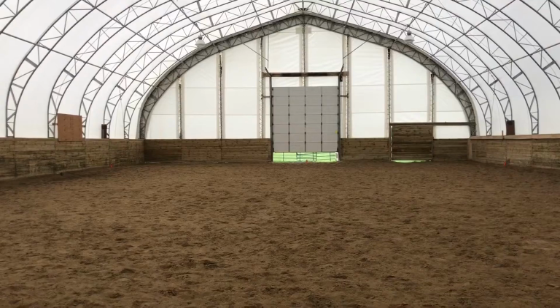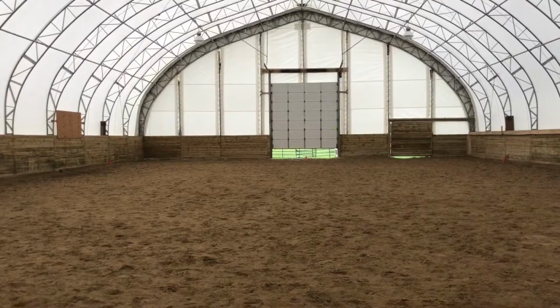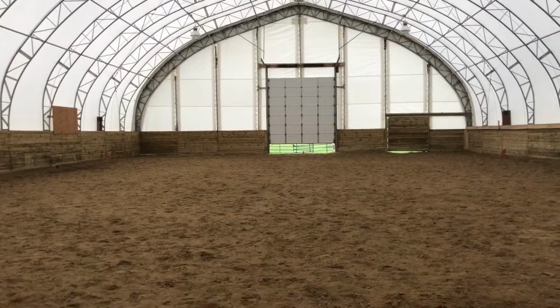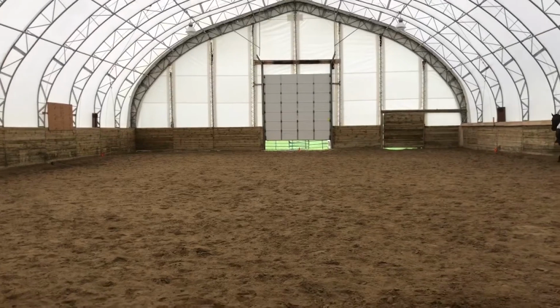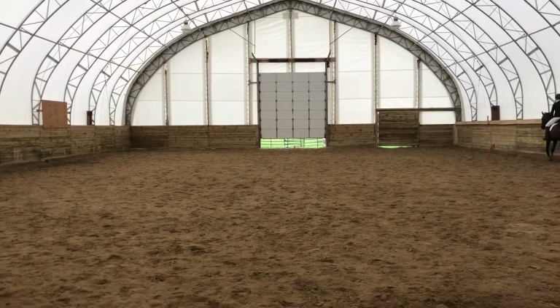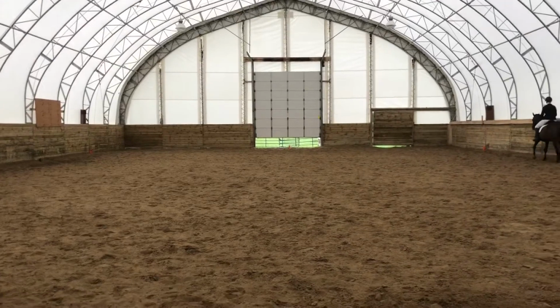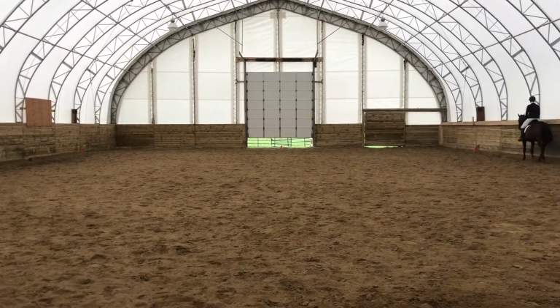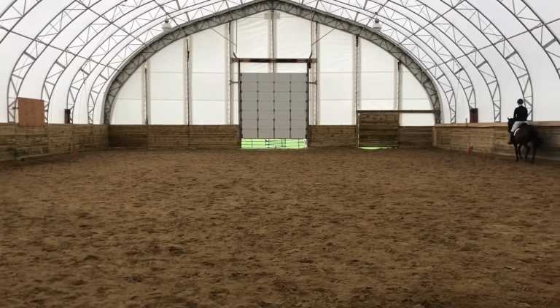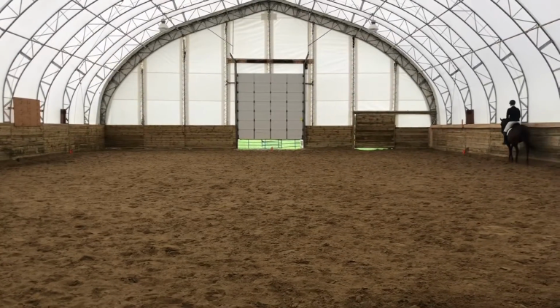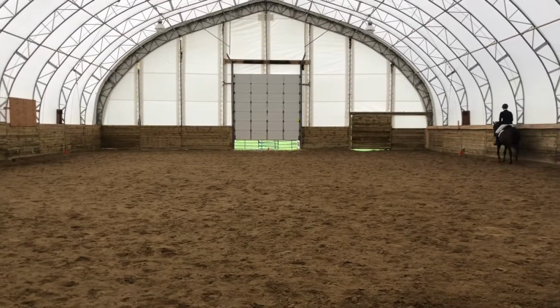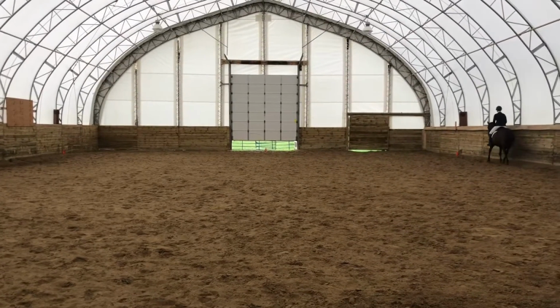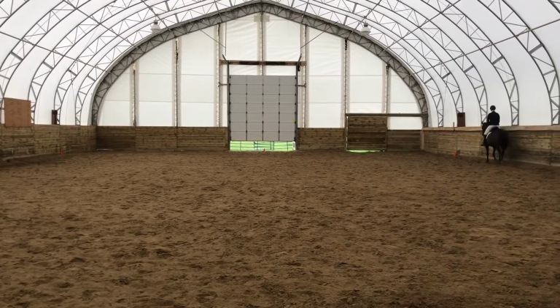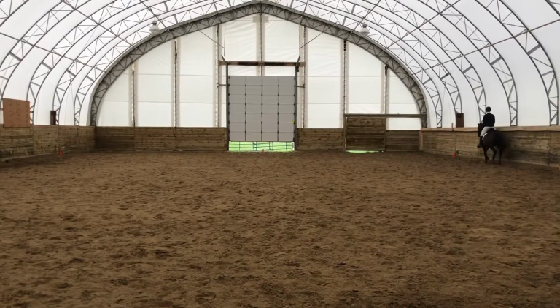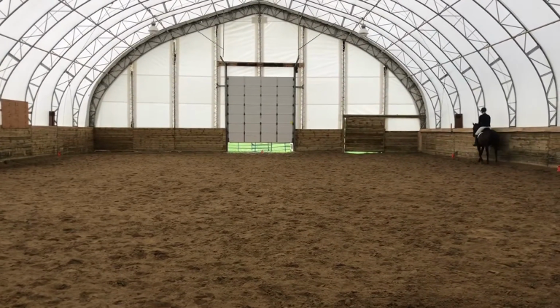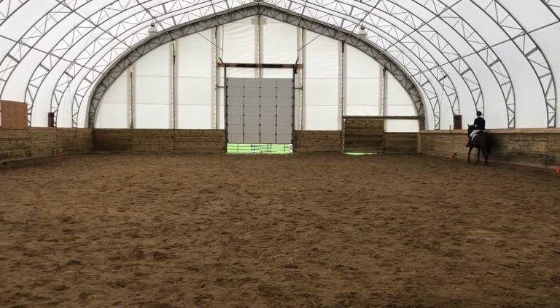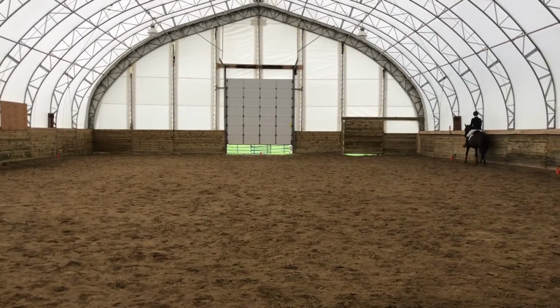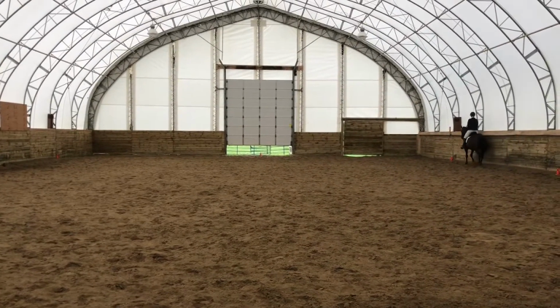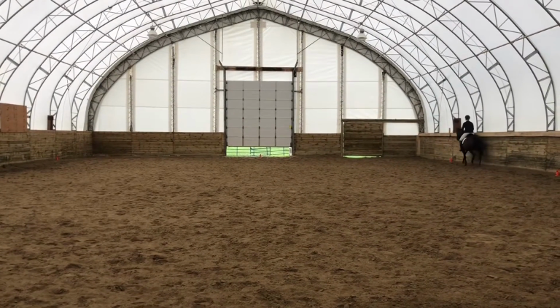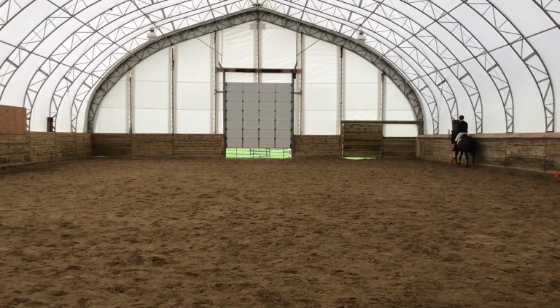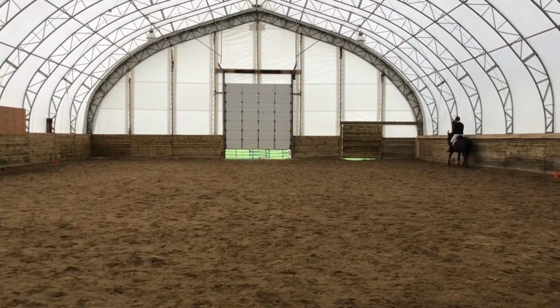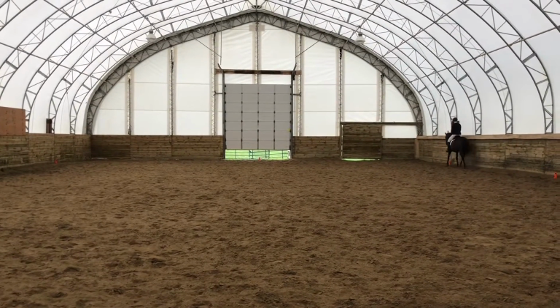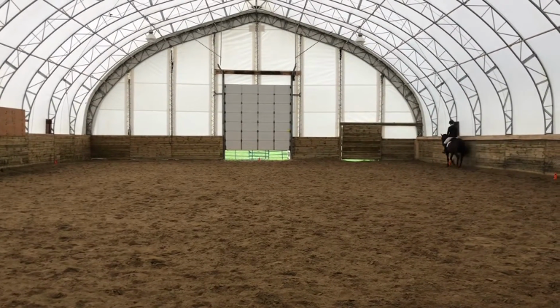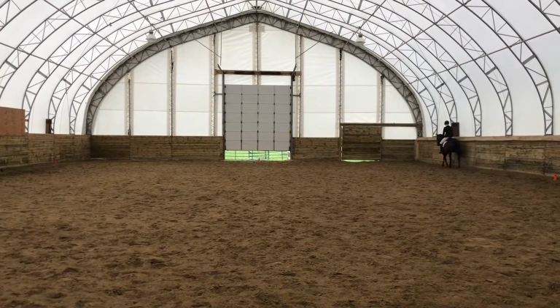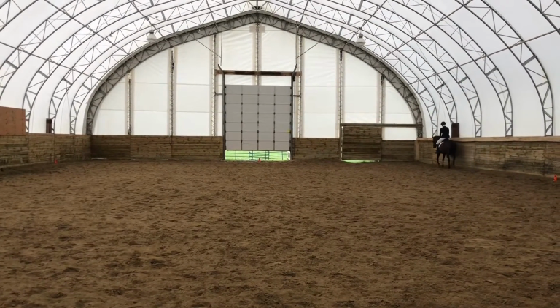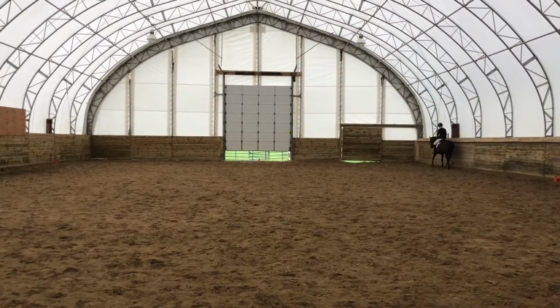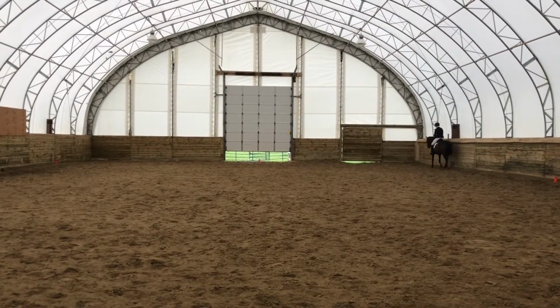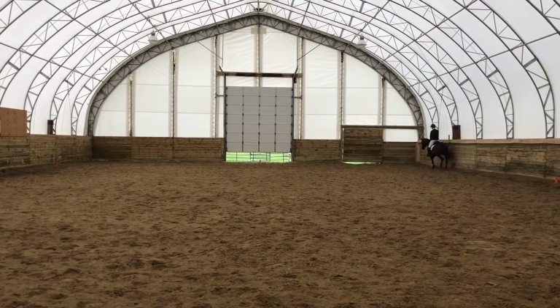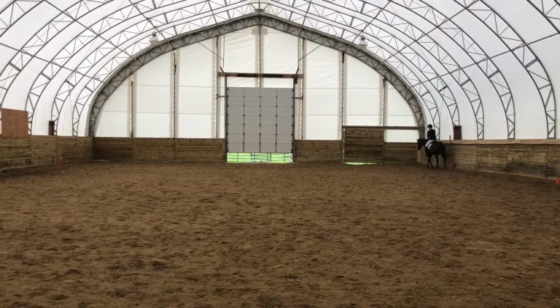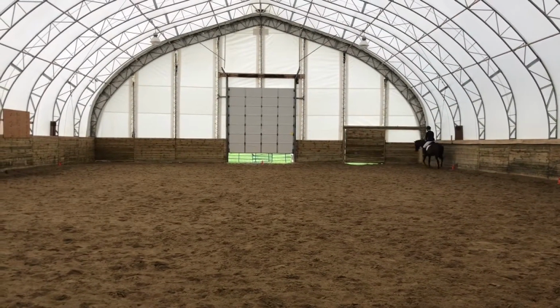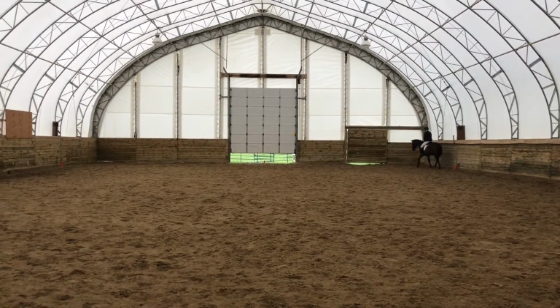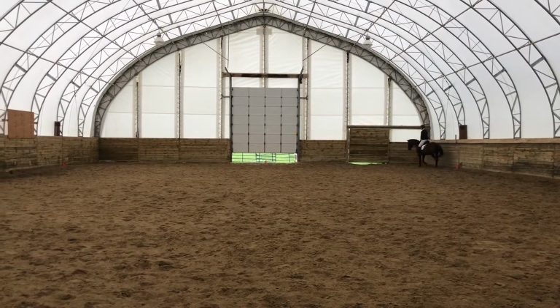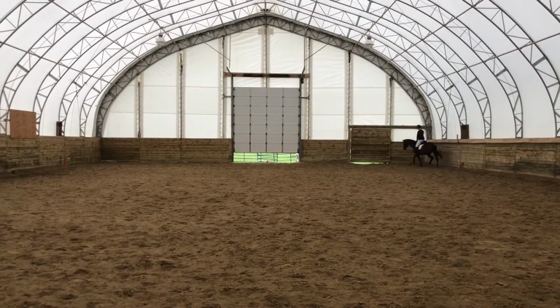This is Marissa Tunnel riding Expensive Mystery. Today's July 30th, and they're riding Training Level 2 in a 20 by 40 meter area.